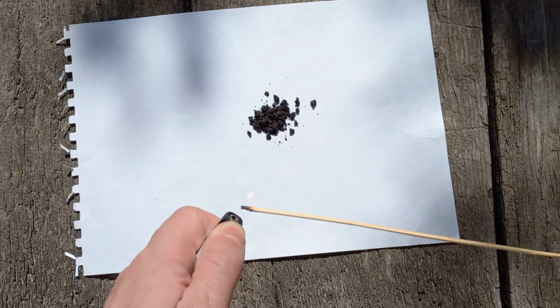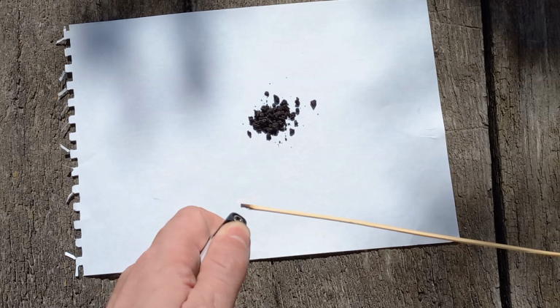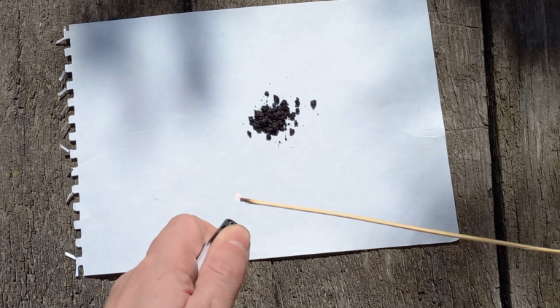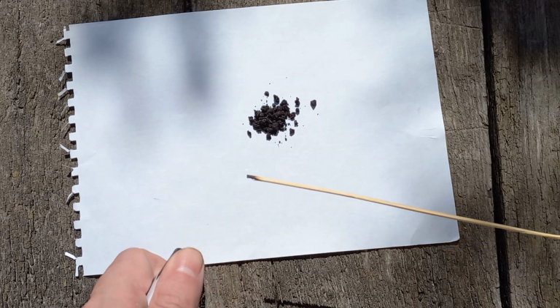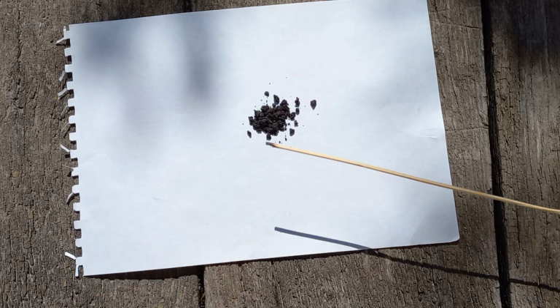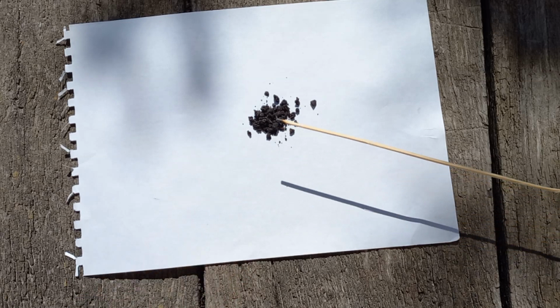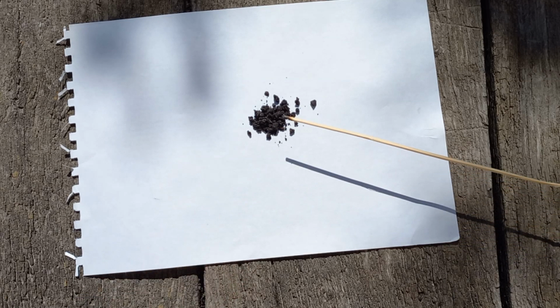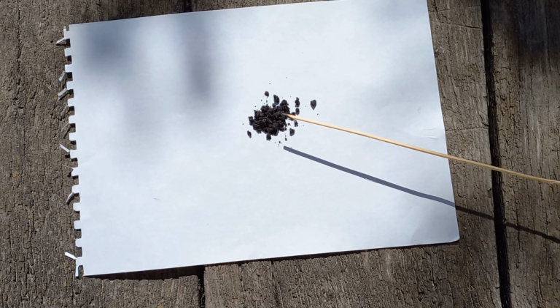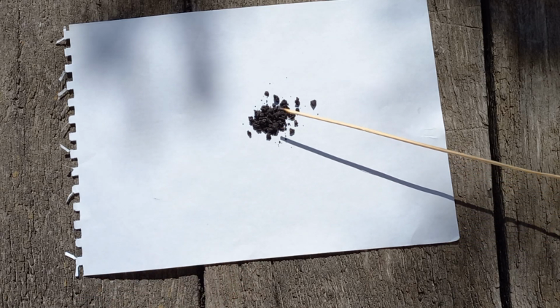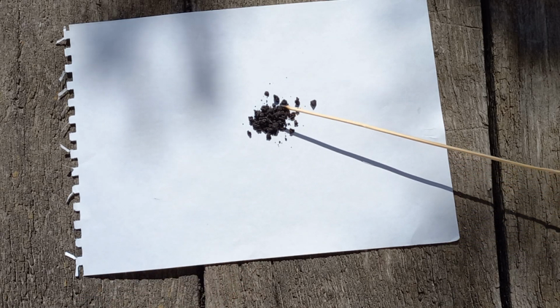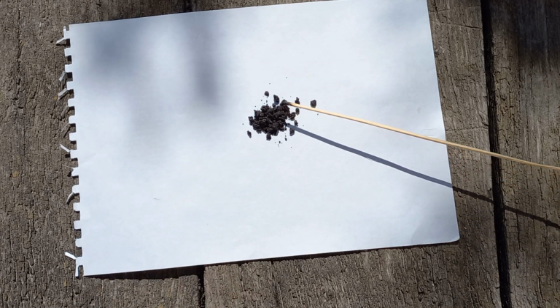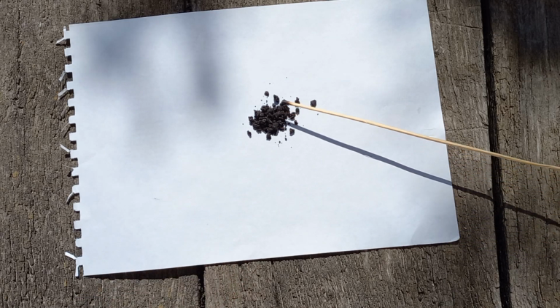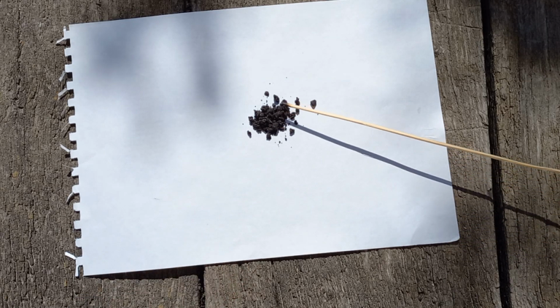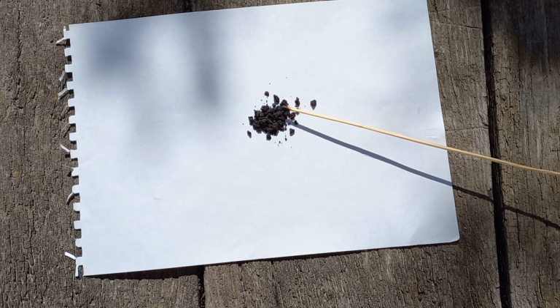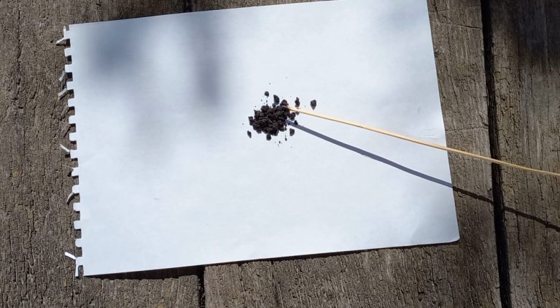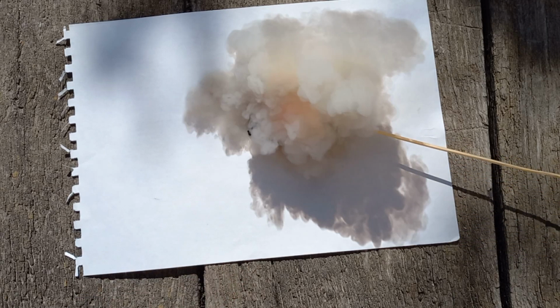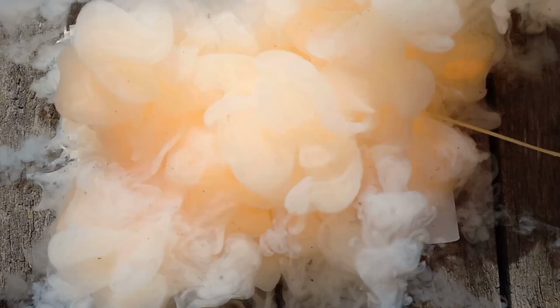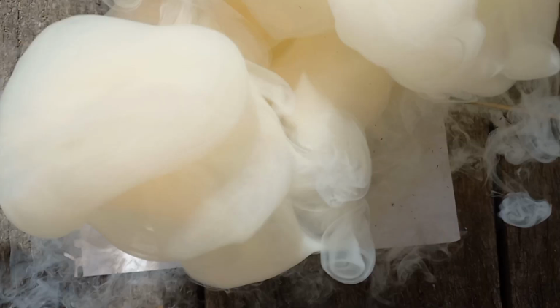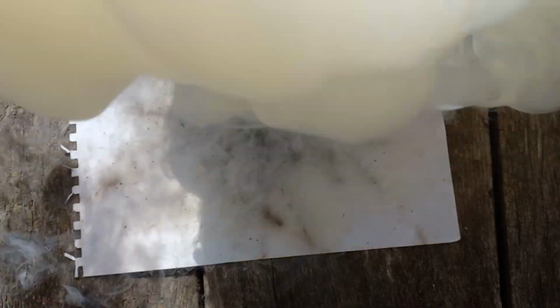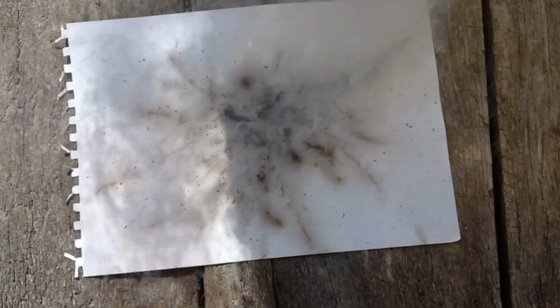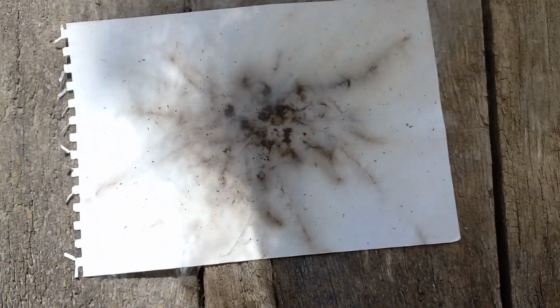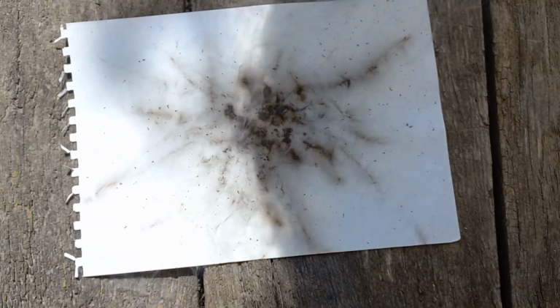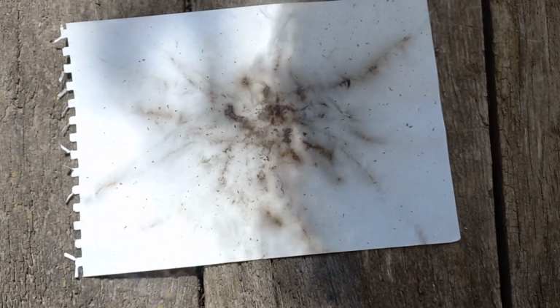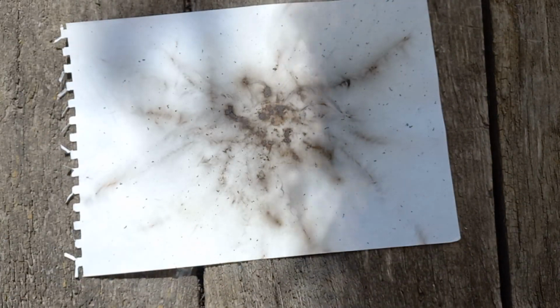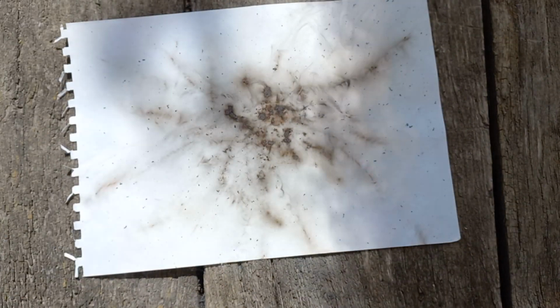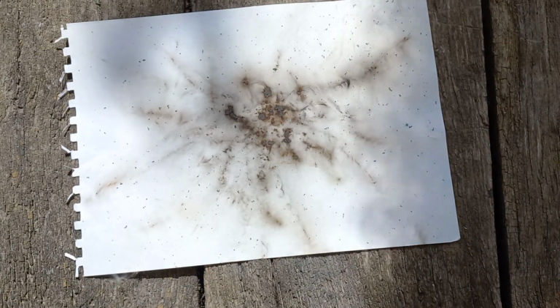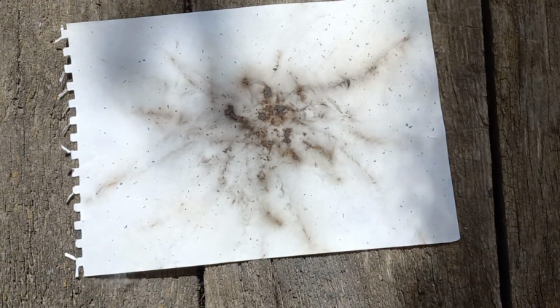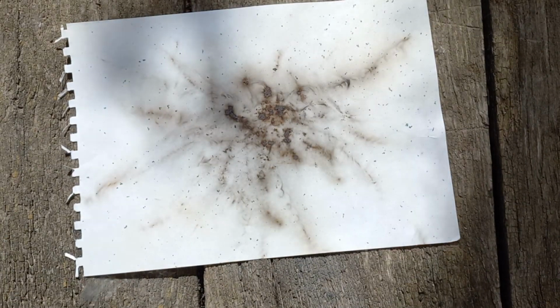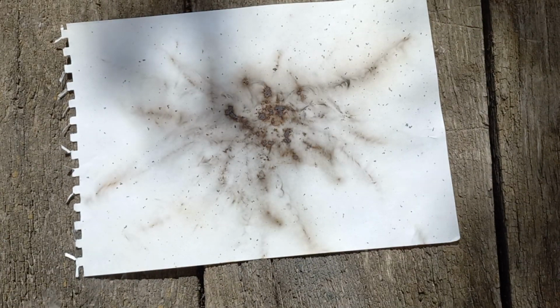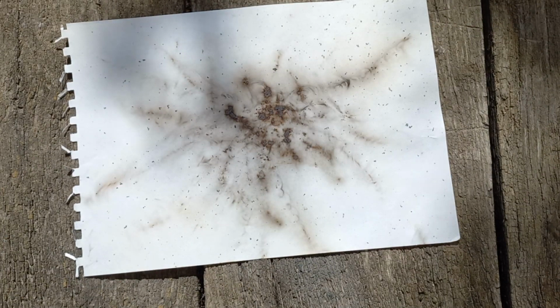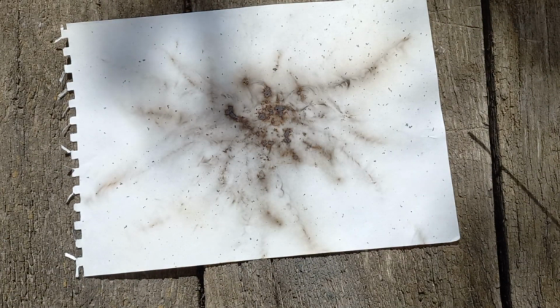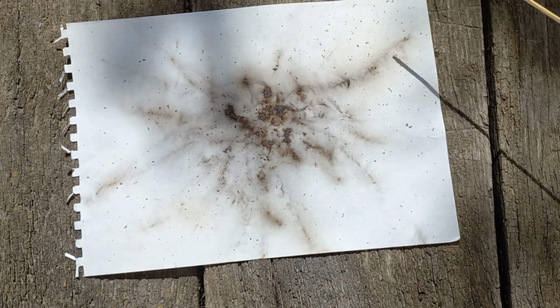Hello! Today I'm going to make crimson powder, absolutely the best sulfurless black powder substitute.